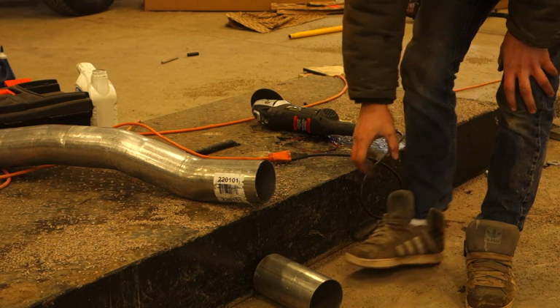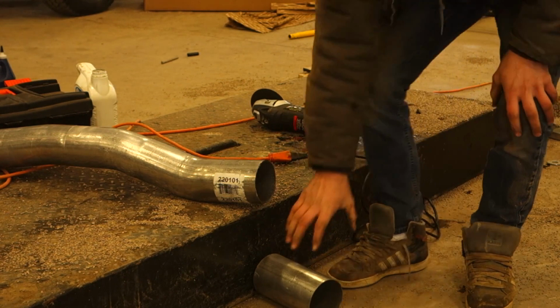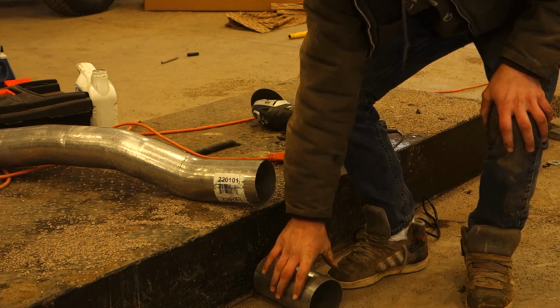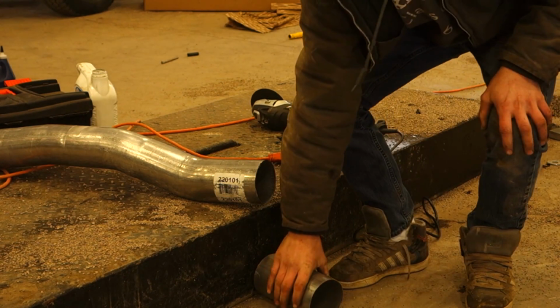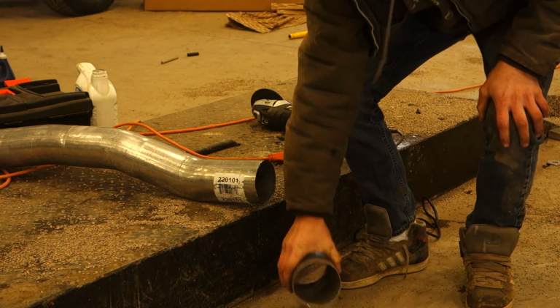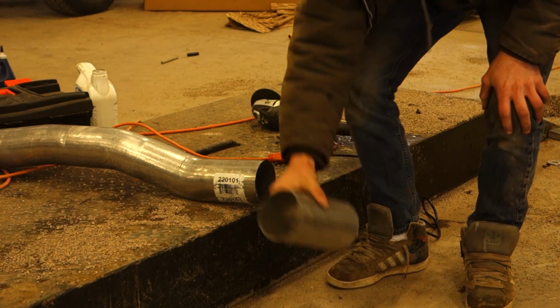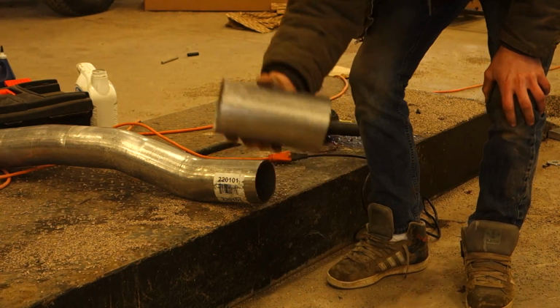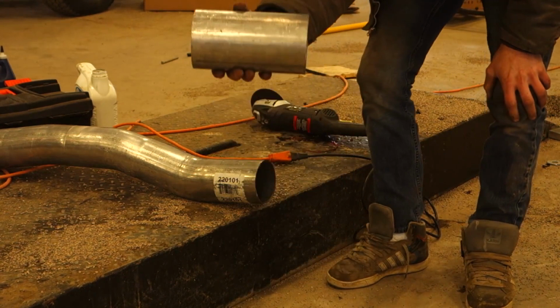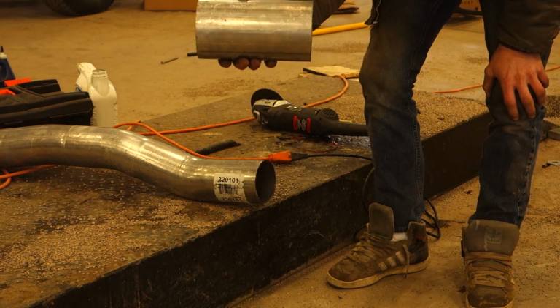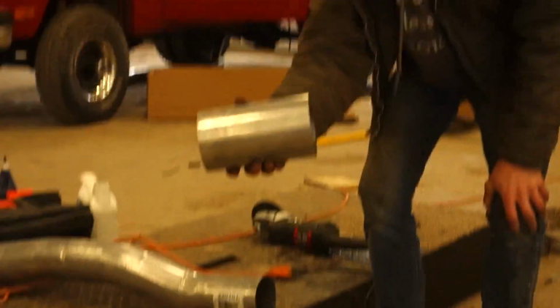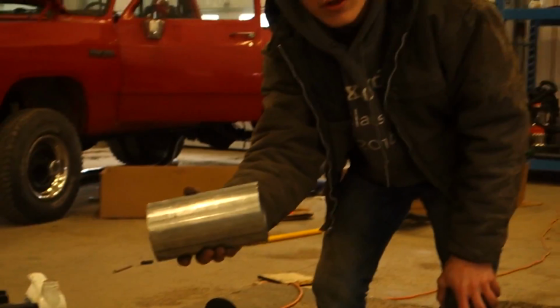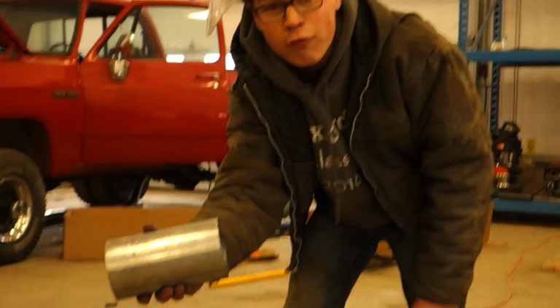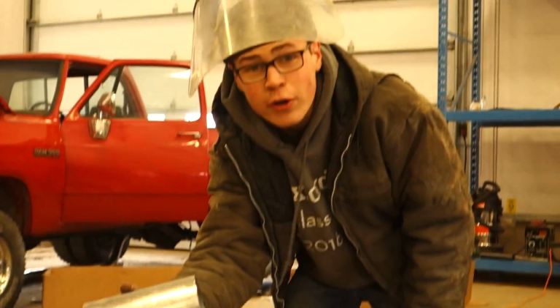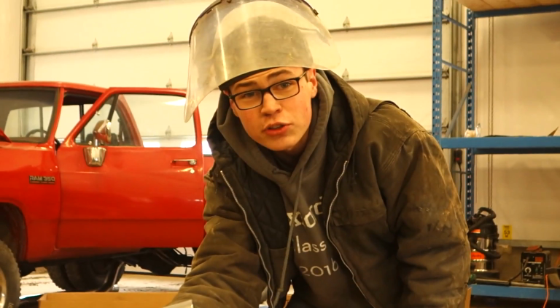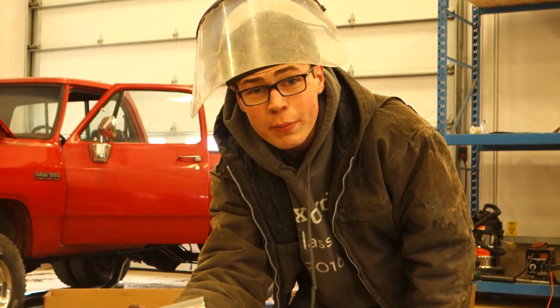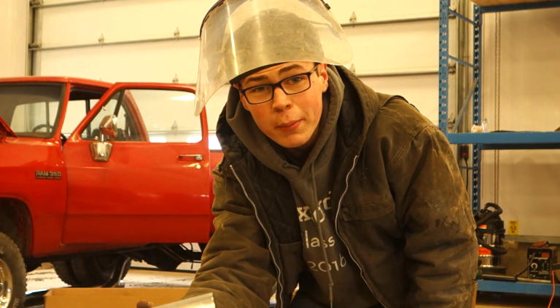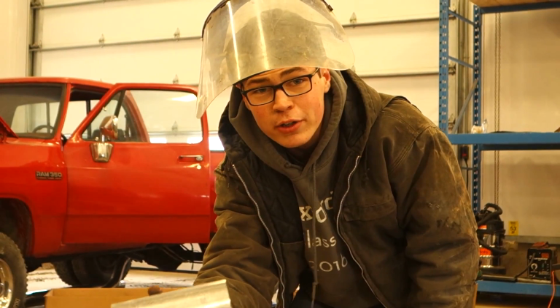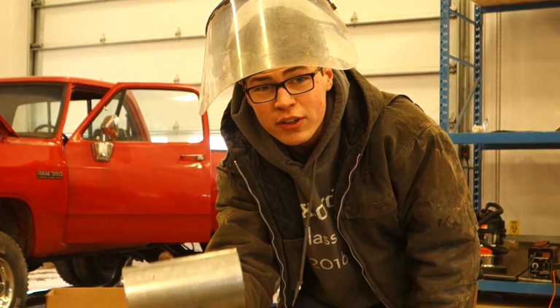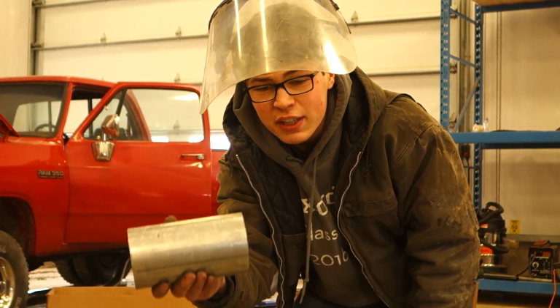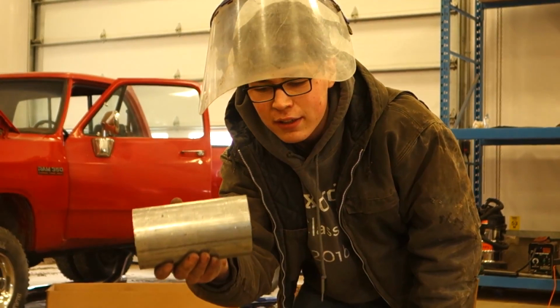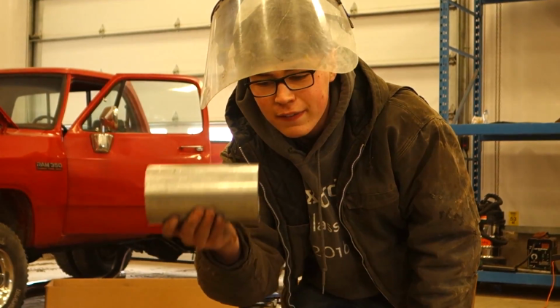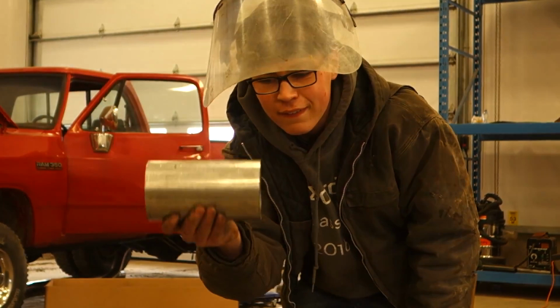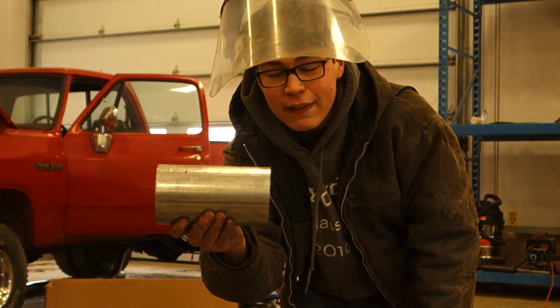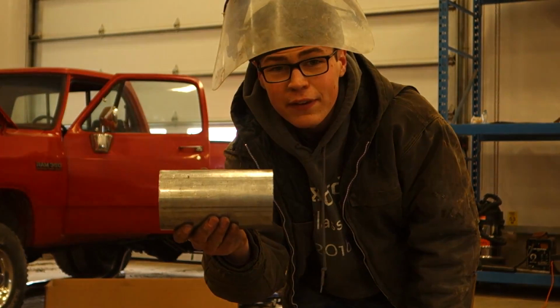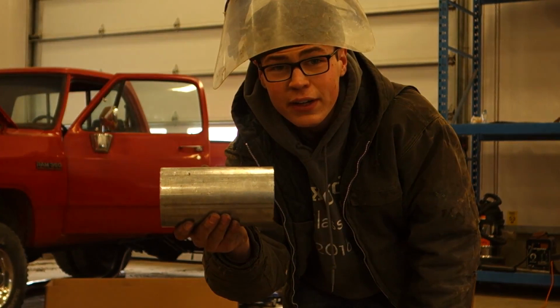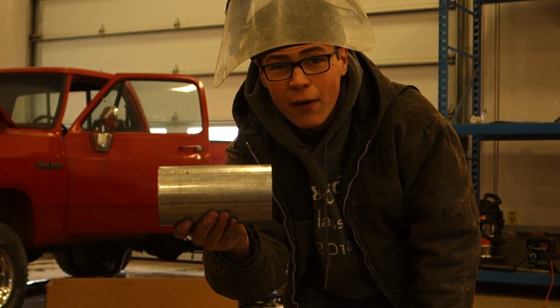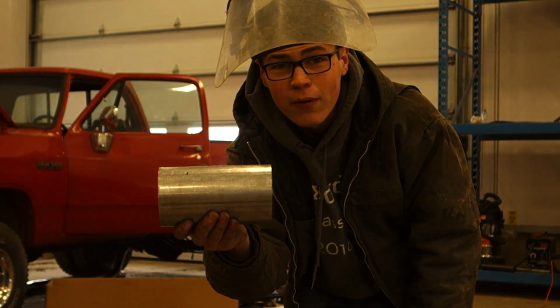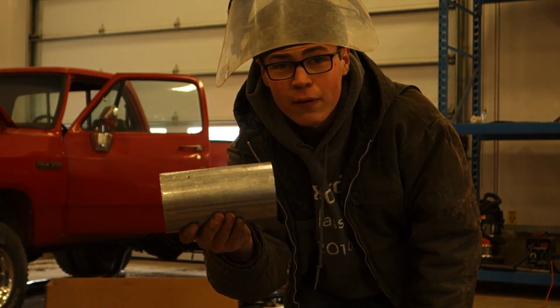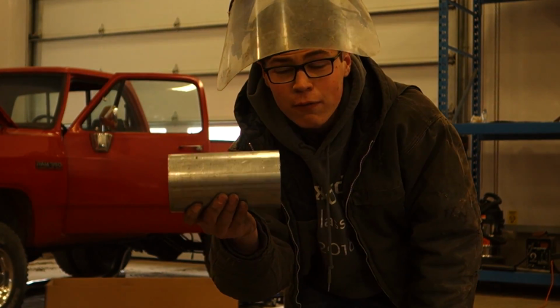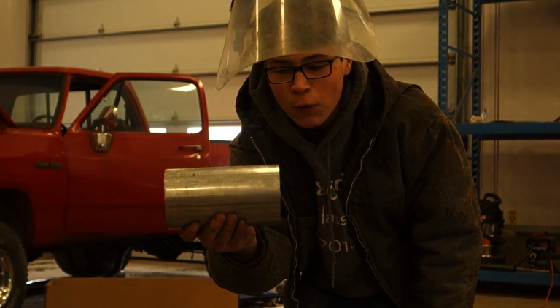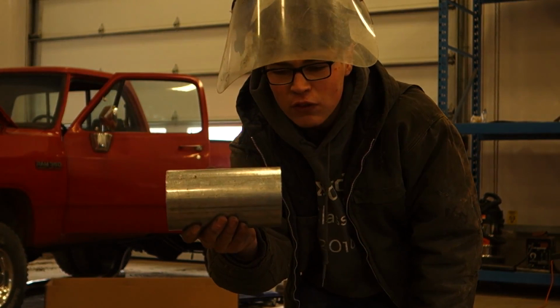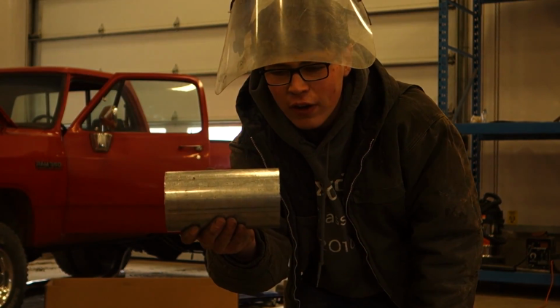There. Want to do a 4-inch straight pipe behind your Civic? There you go — full exhaust.